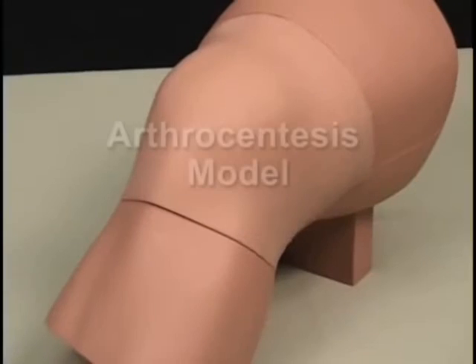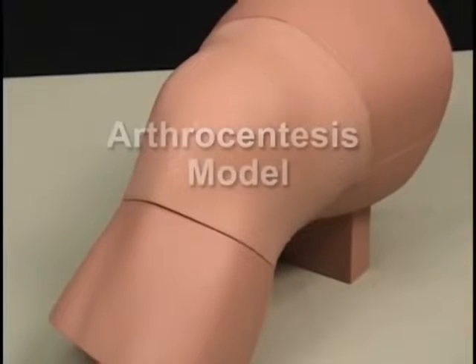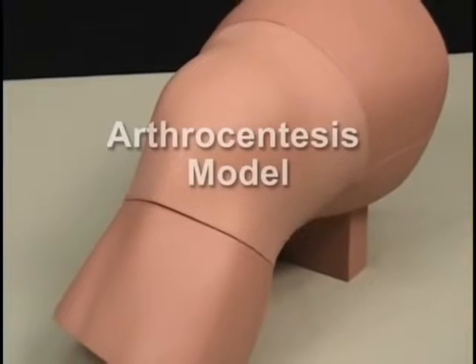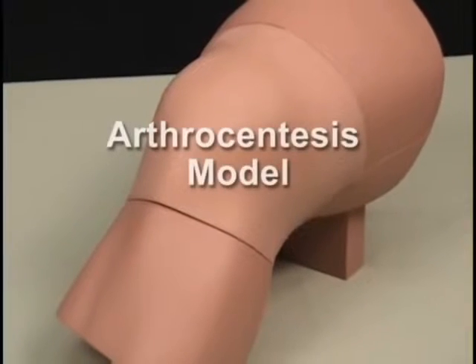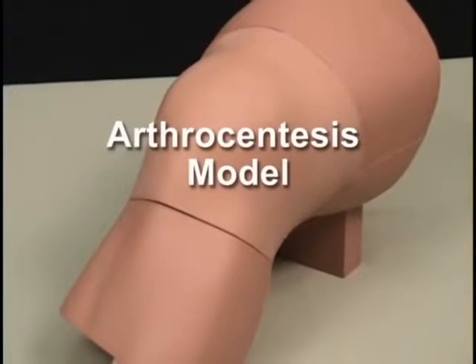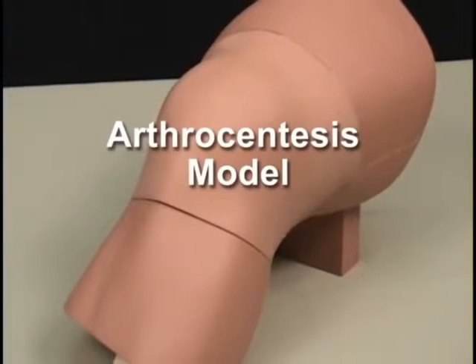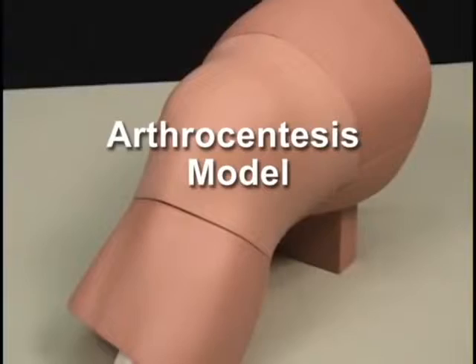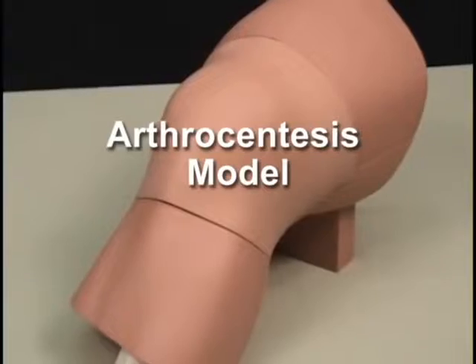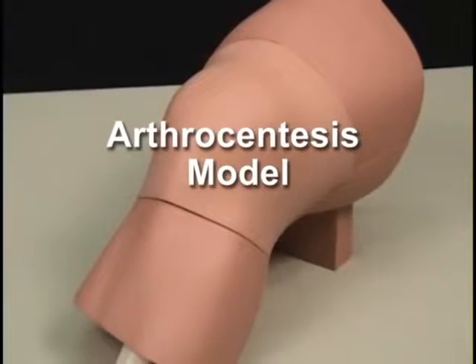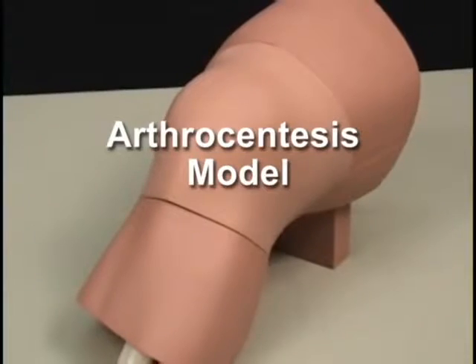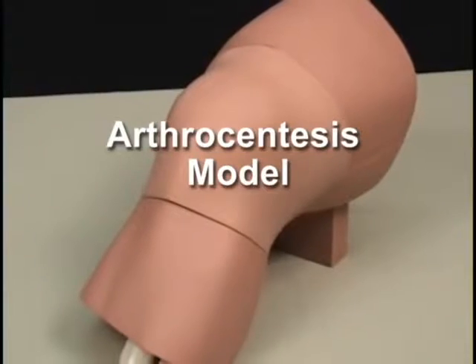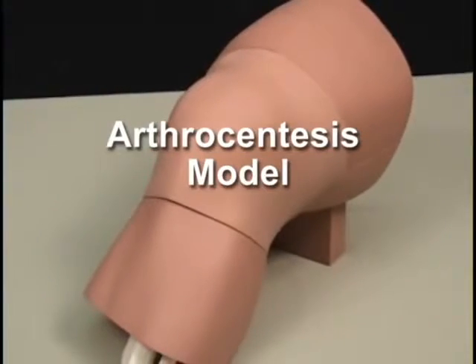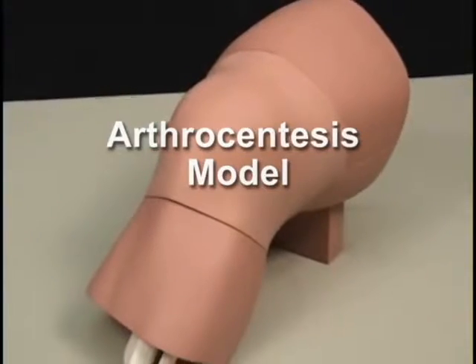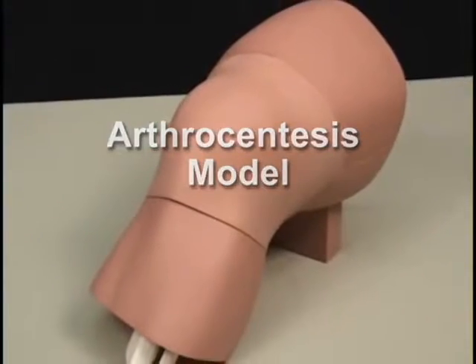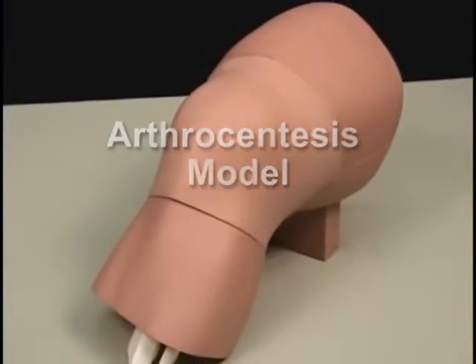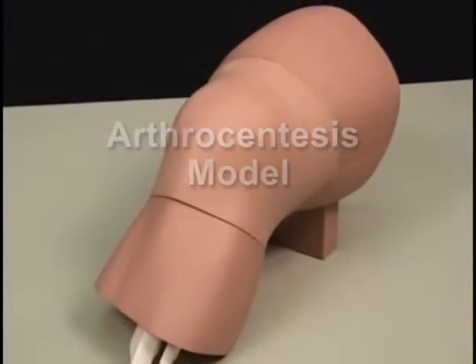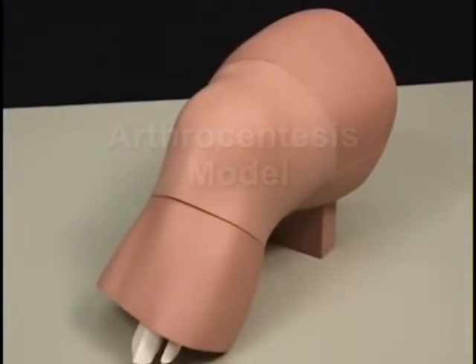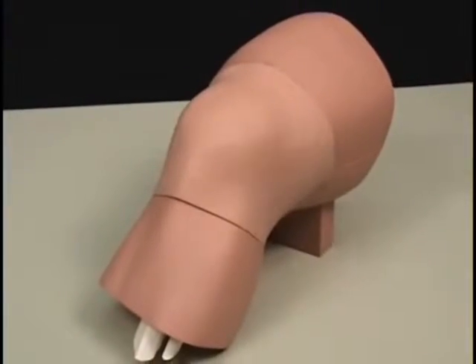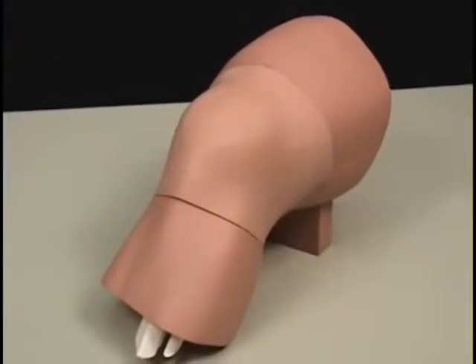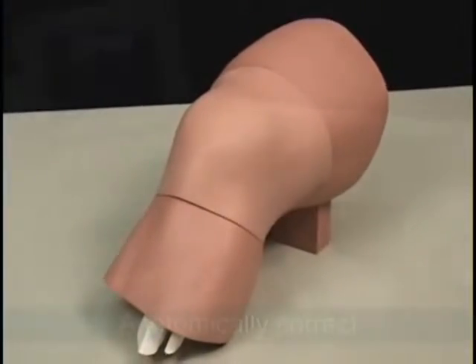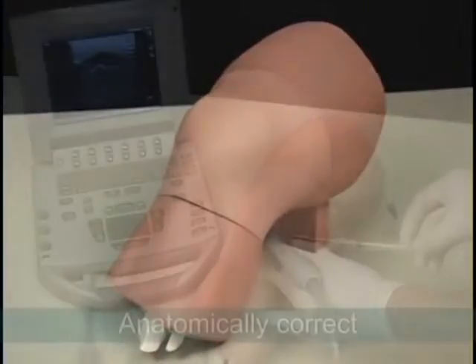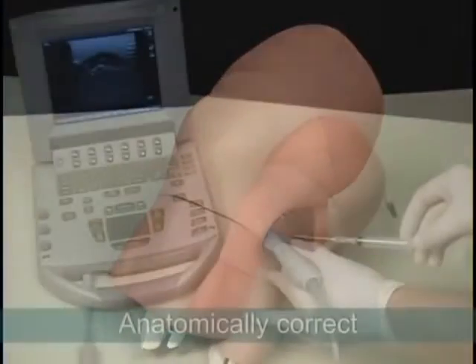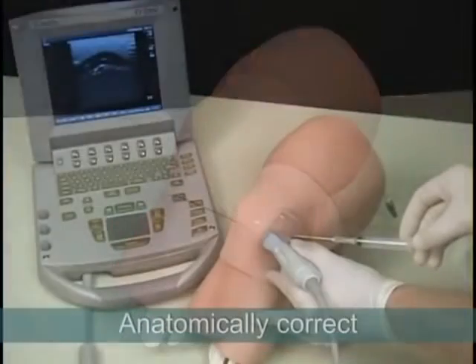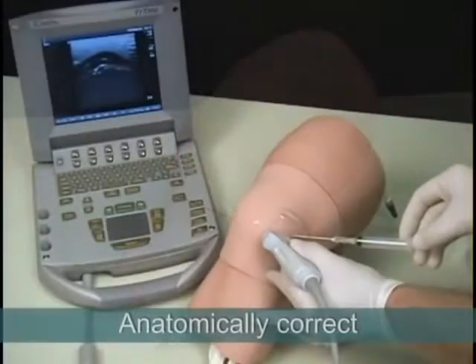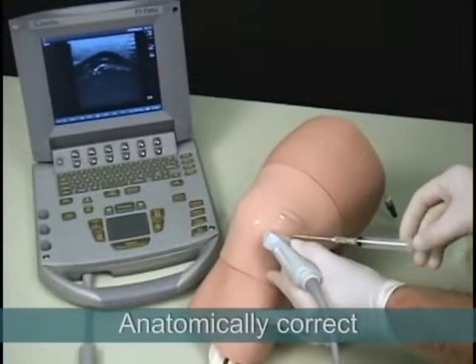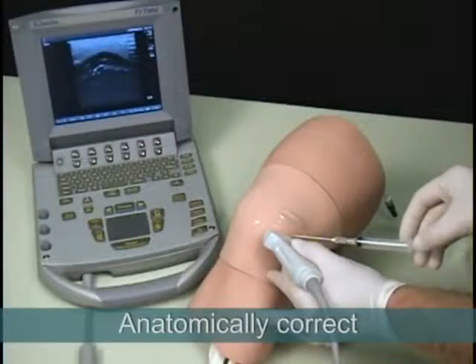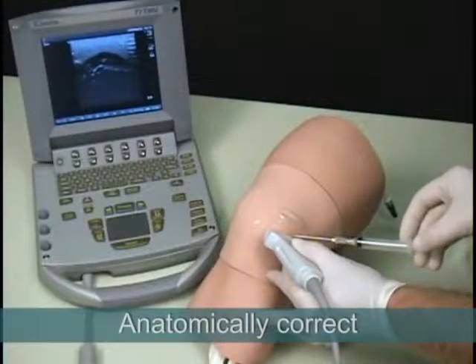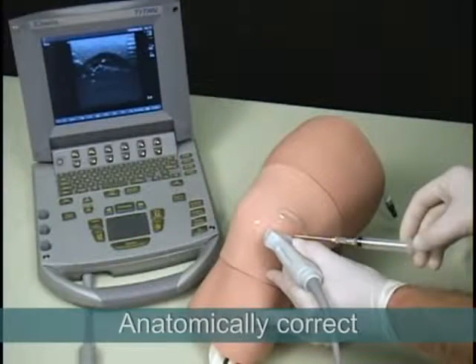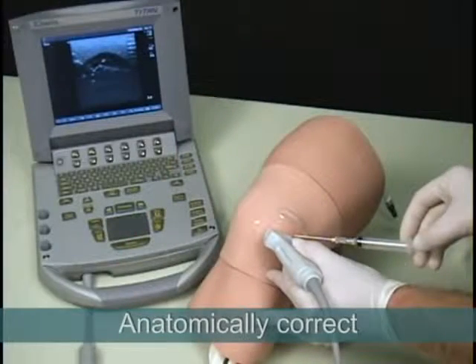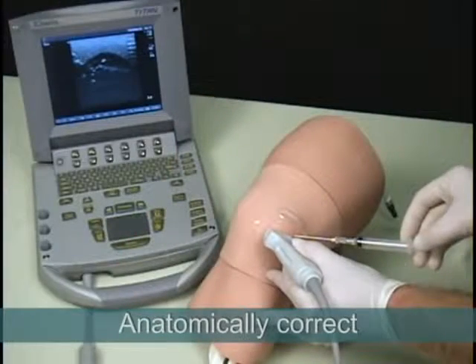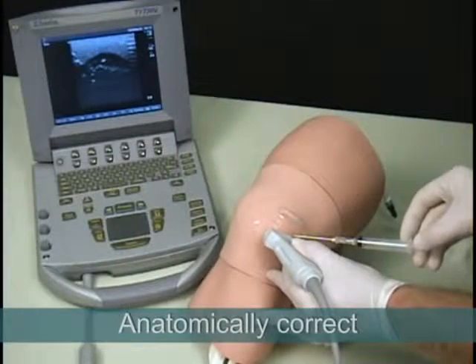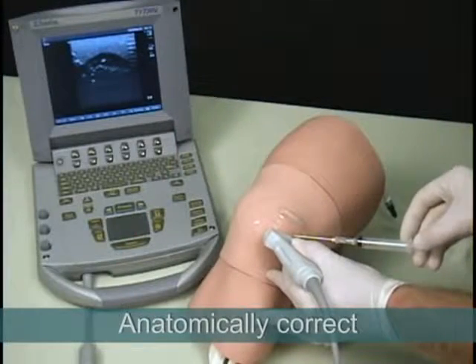Simulab's arthrocentesis model is a realistic soft tissue trainer that includes all anatomy significant to the procedure.